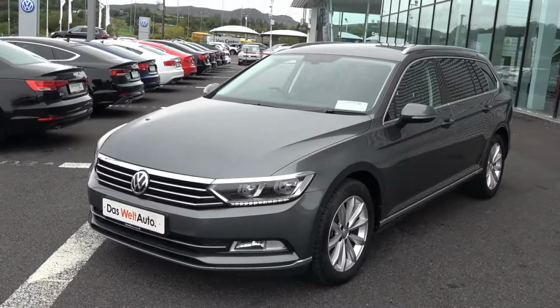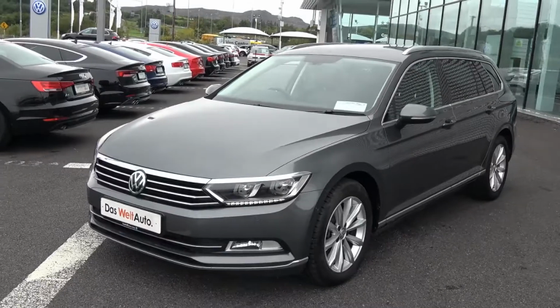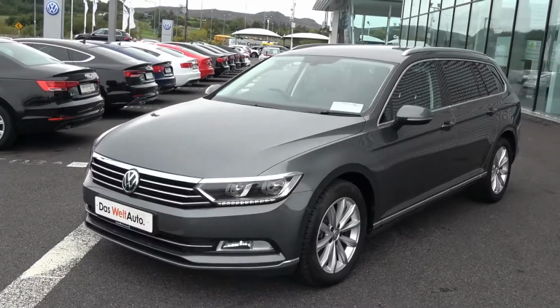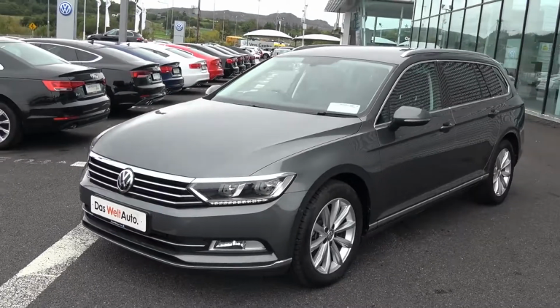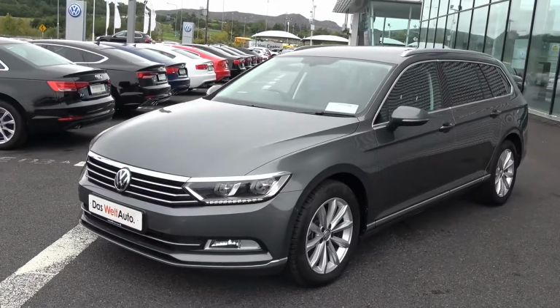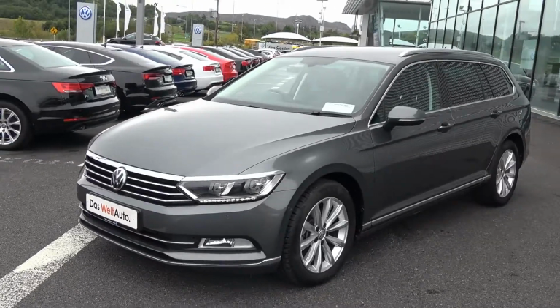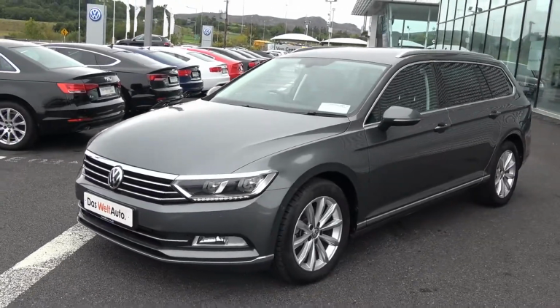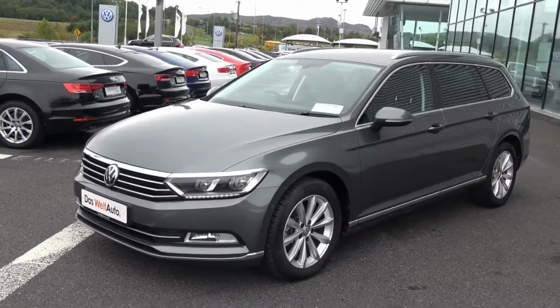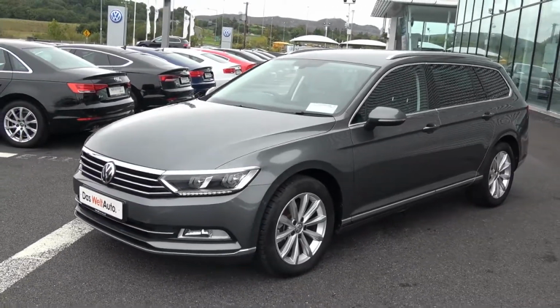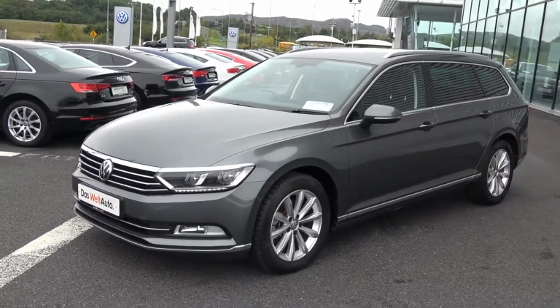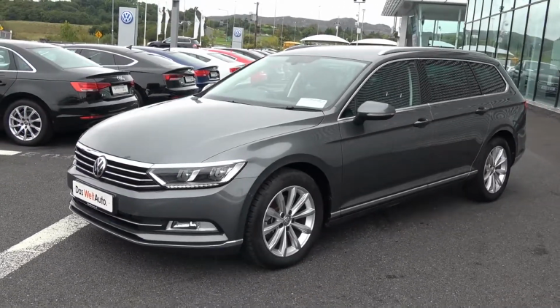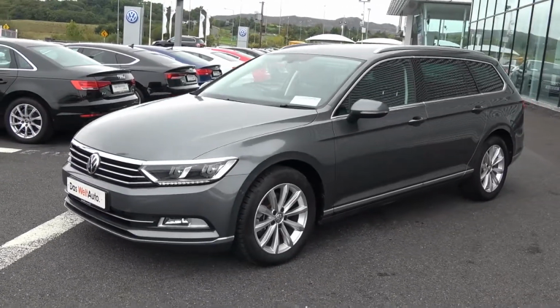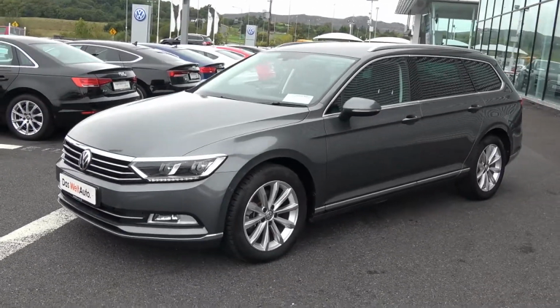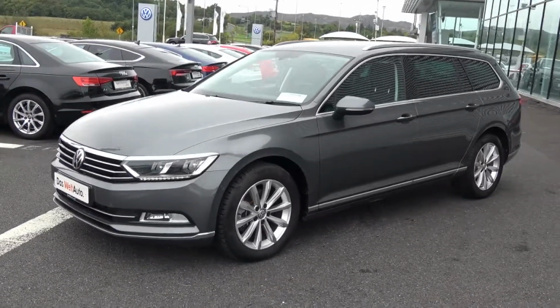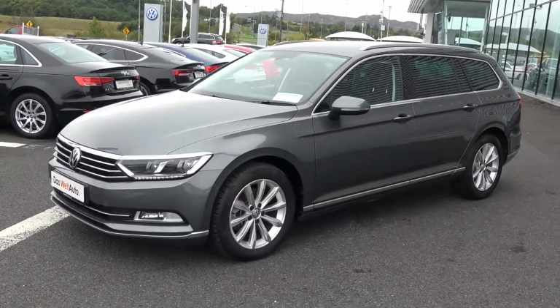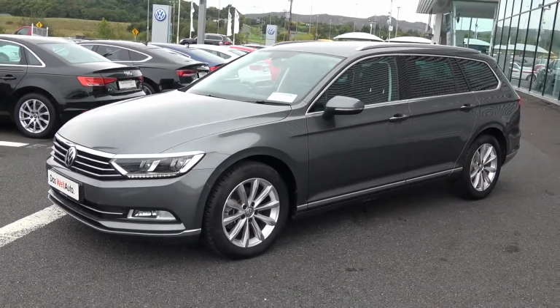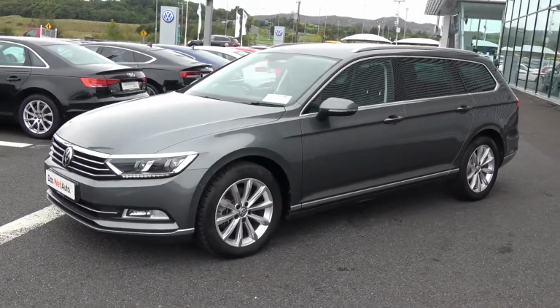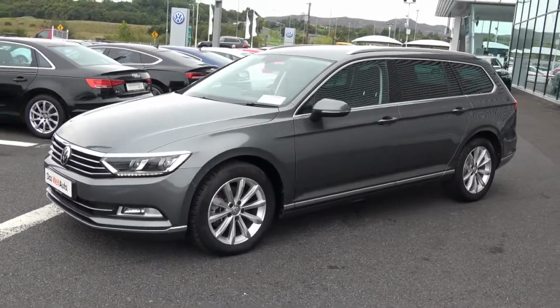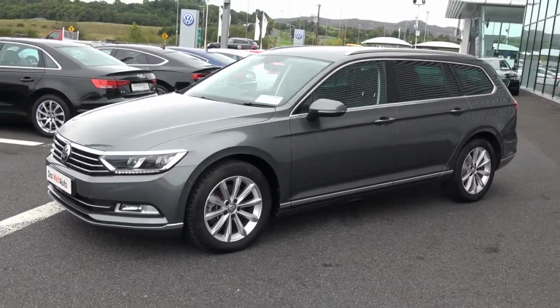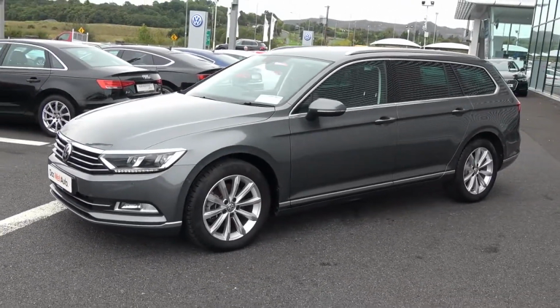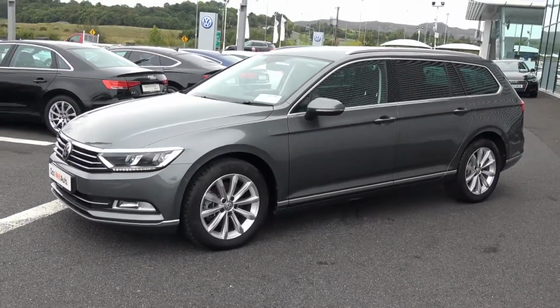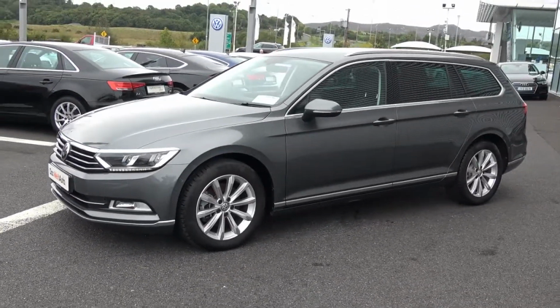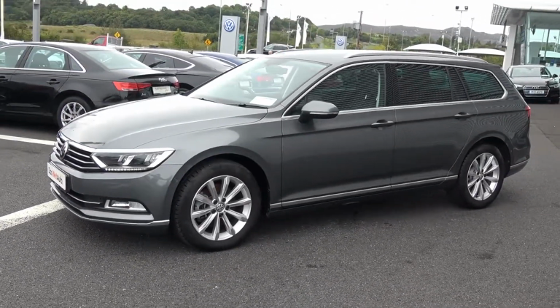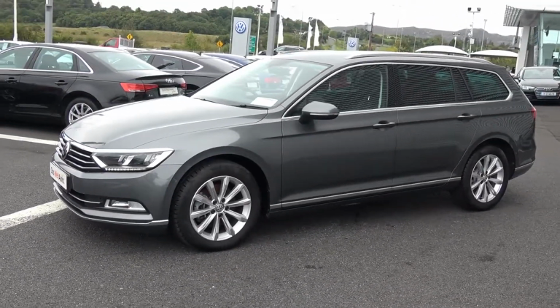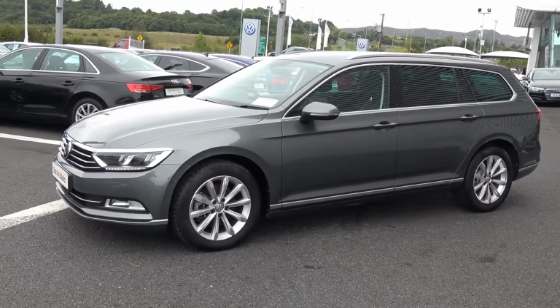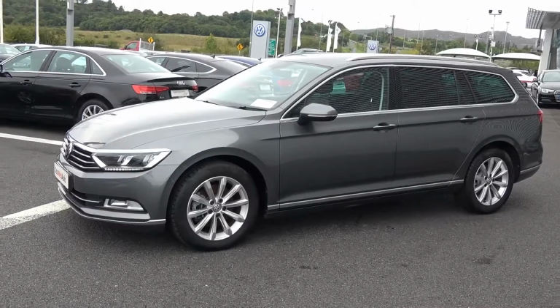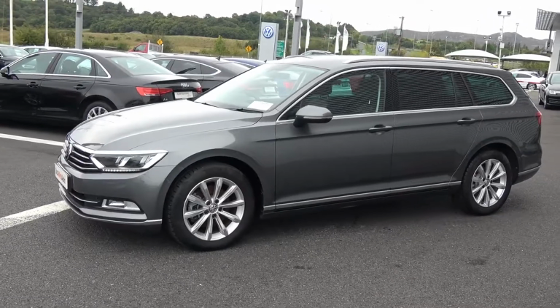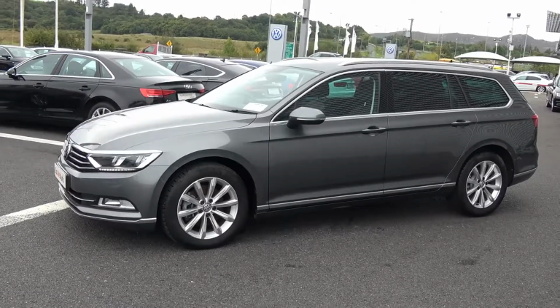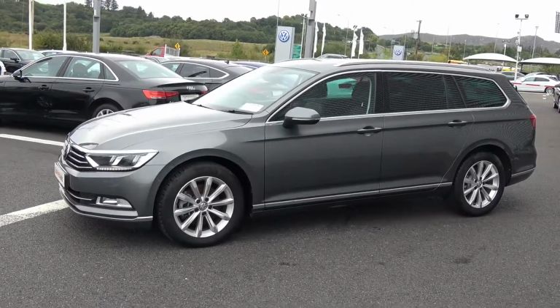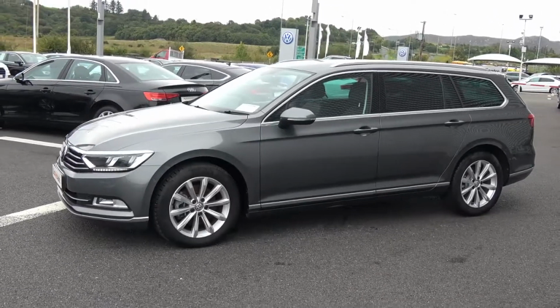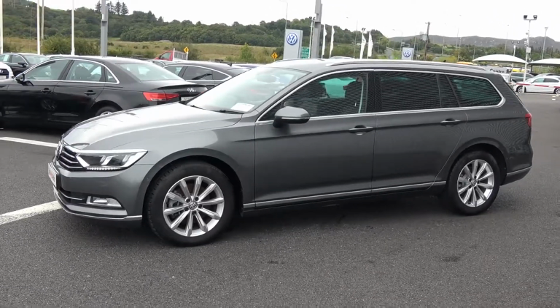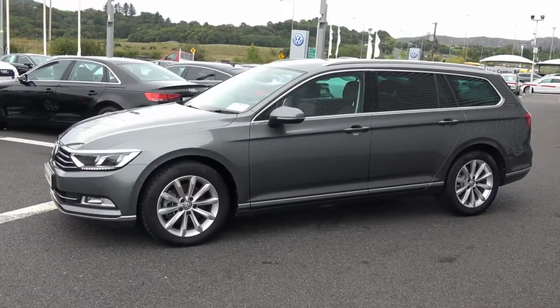The vehicle comes with a very comprehensive Das Welt Auto warranty, simple finance options, exceptional value, and is available for immediate delivery.